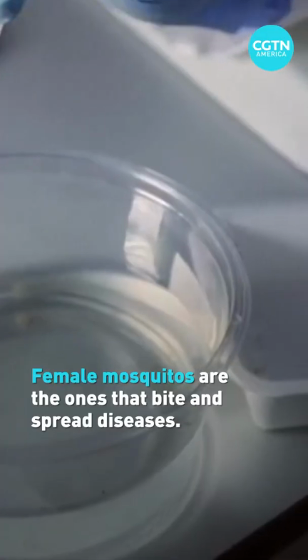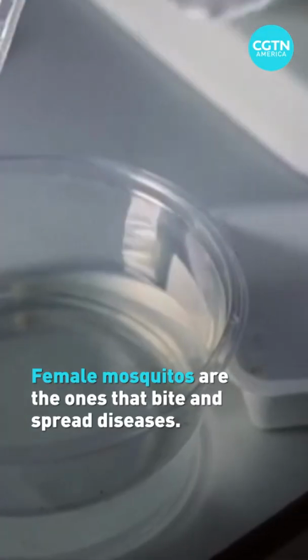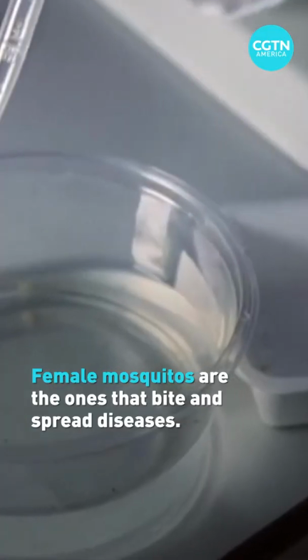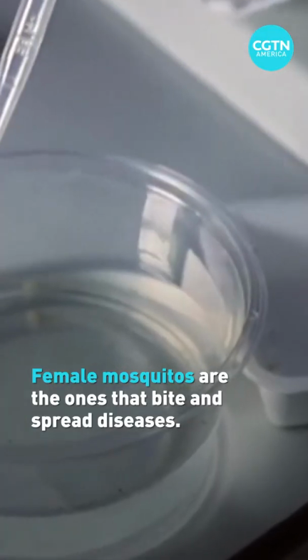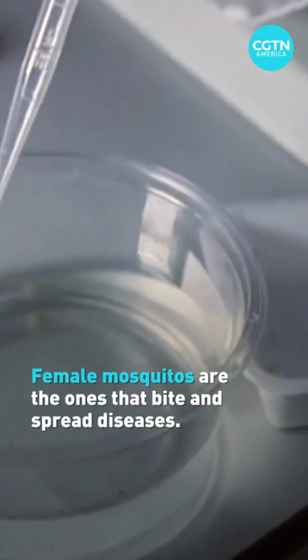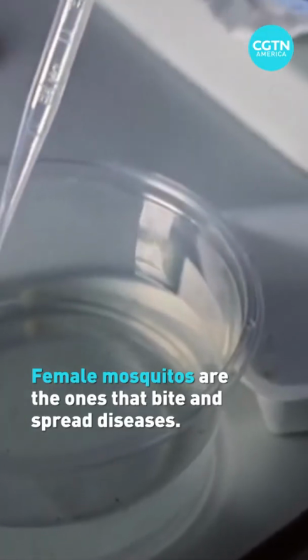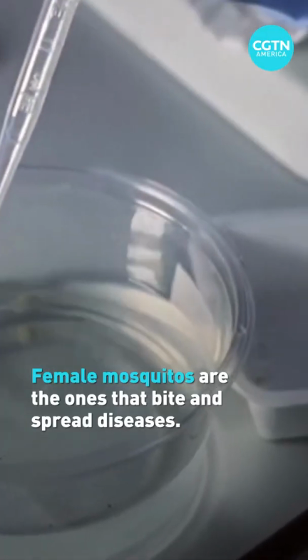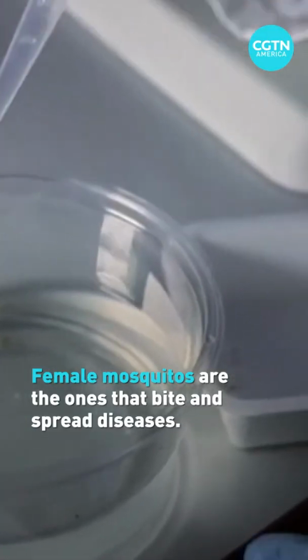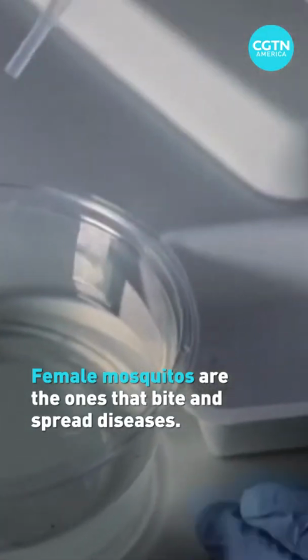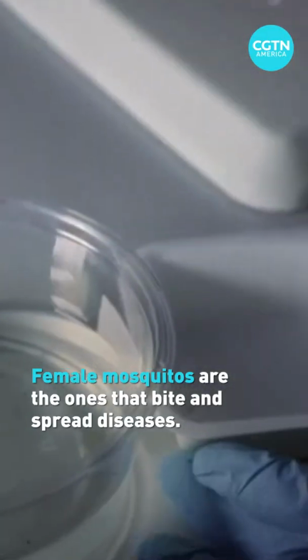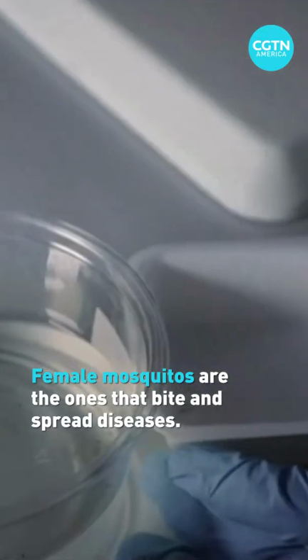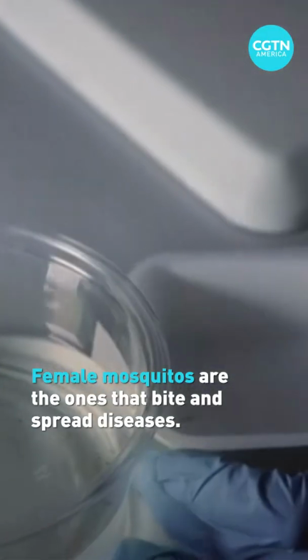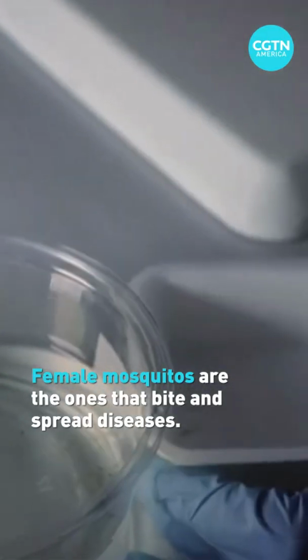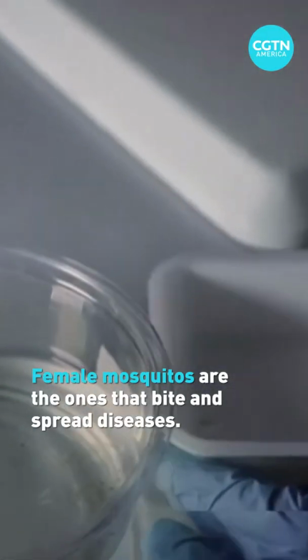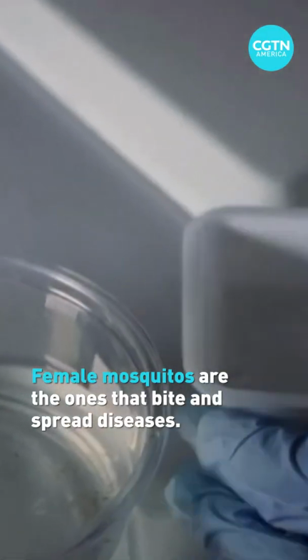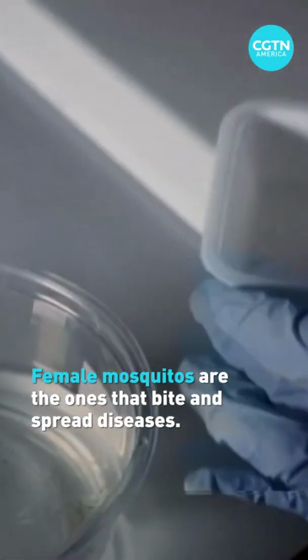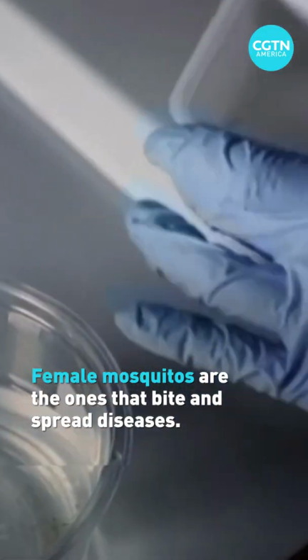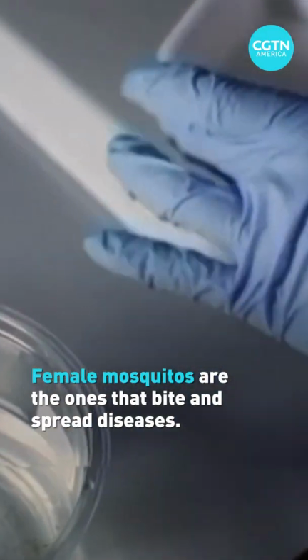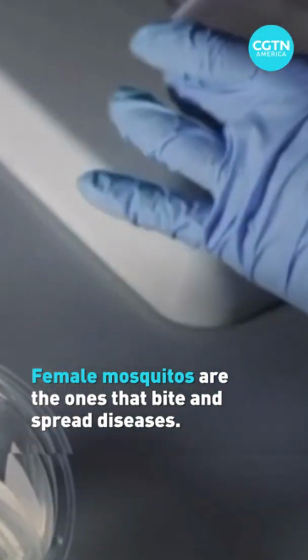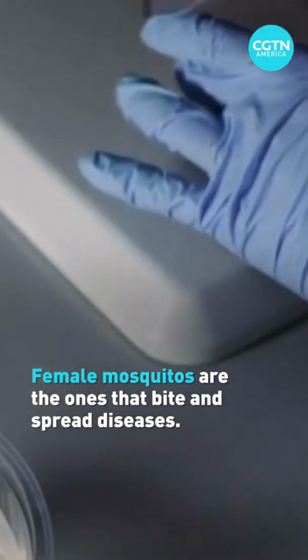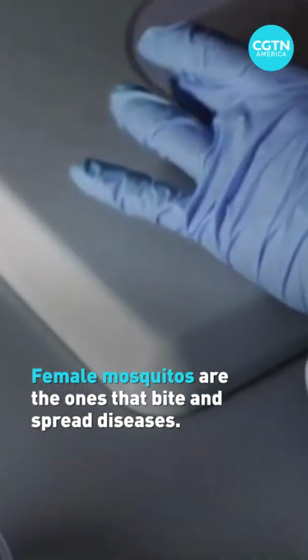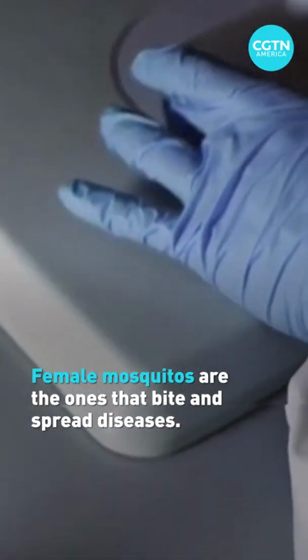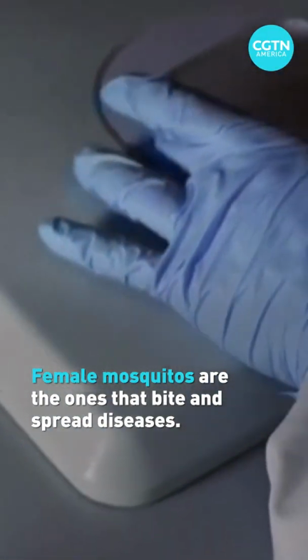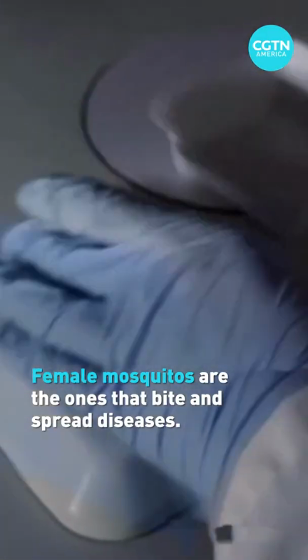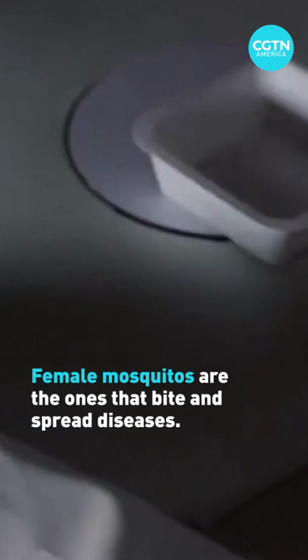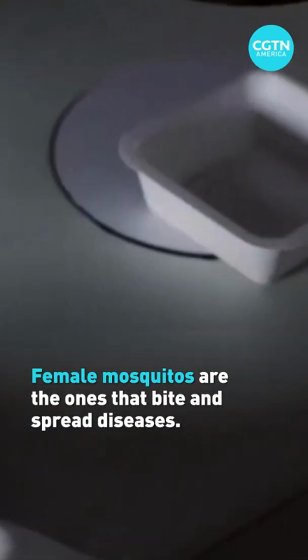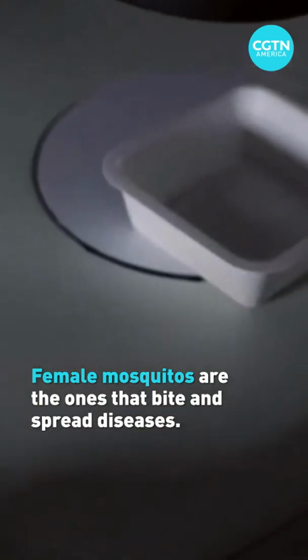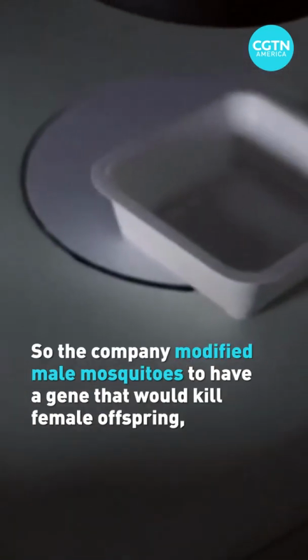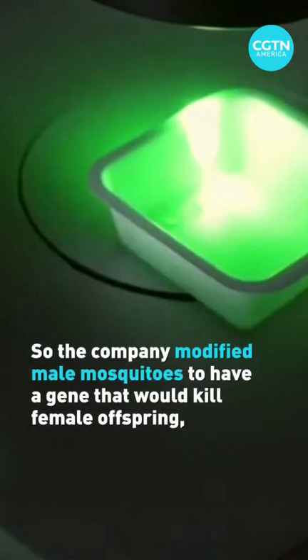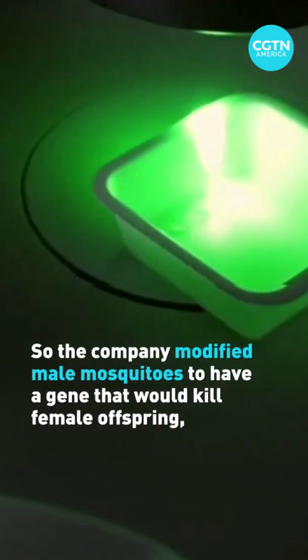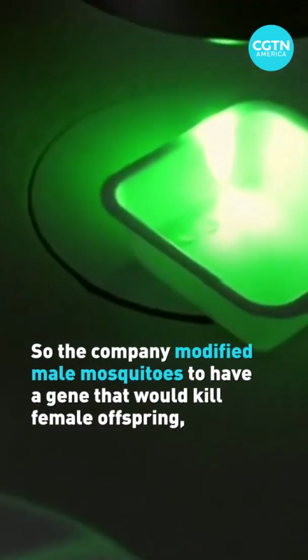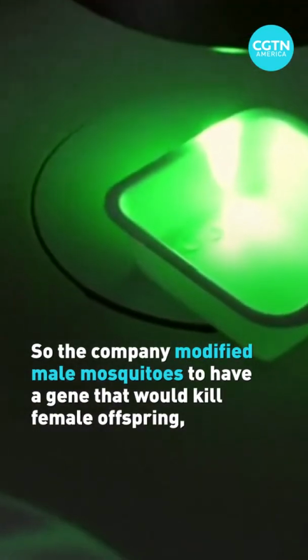We then monitor the offspring, looking for the fluorescent marker that causes the larvae to glow.